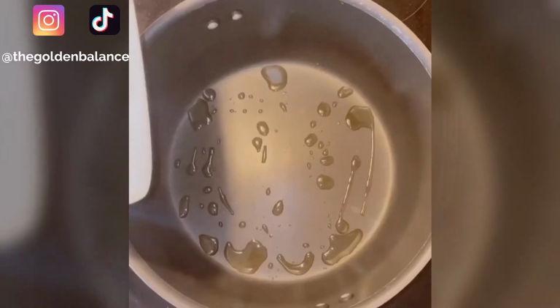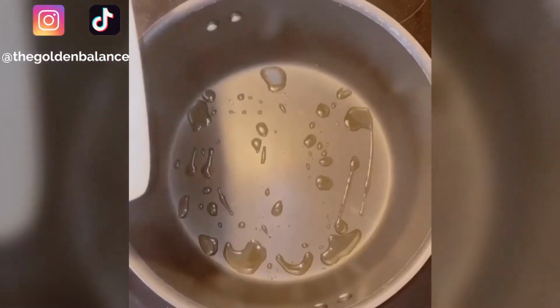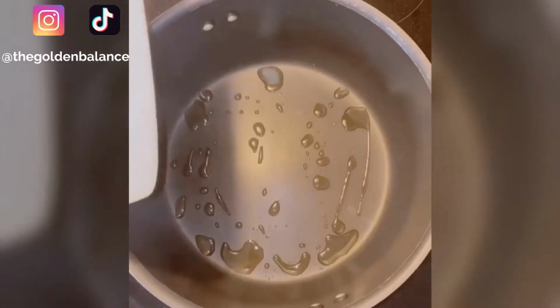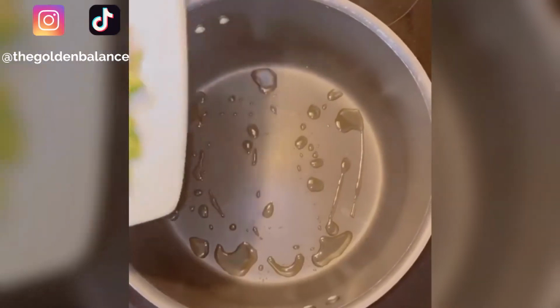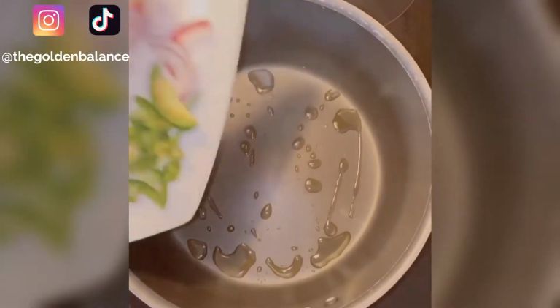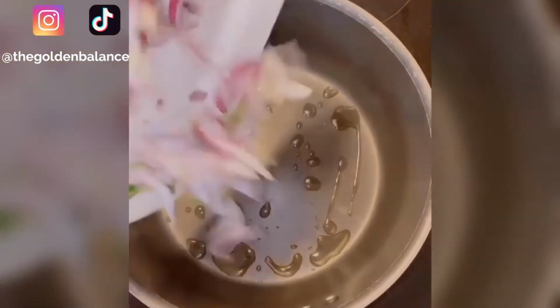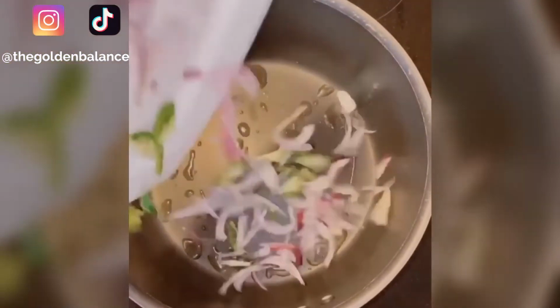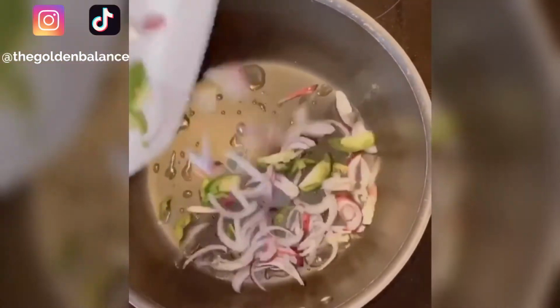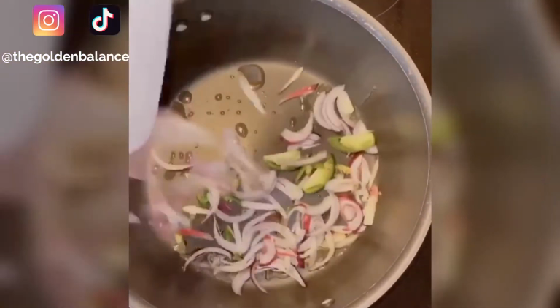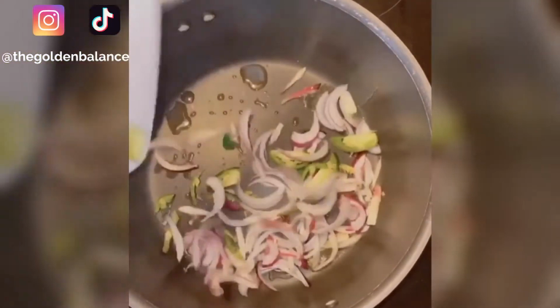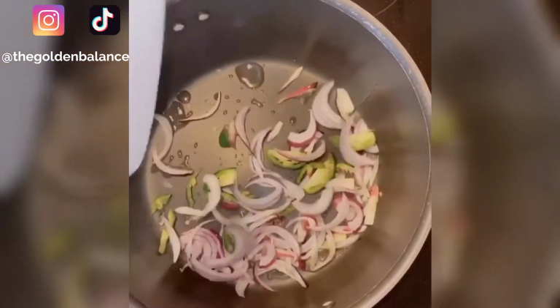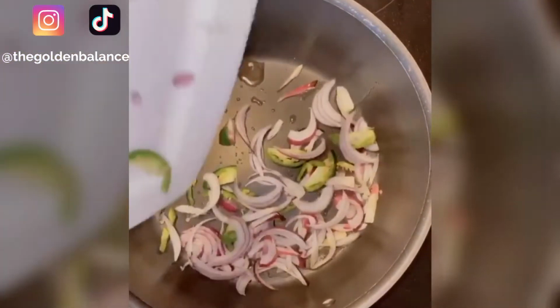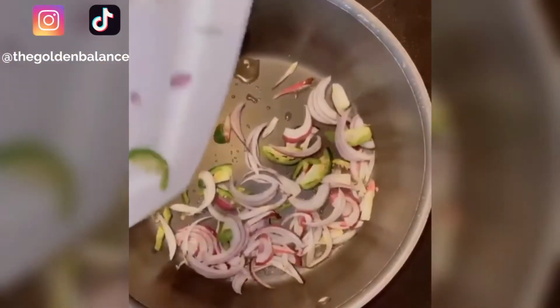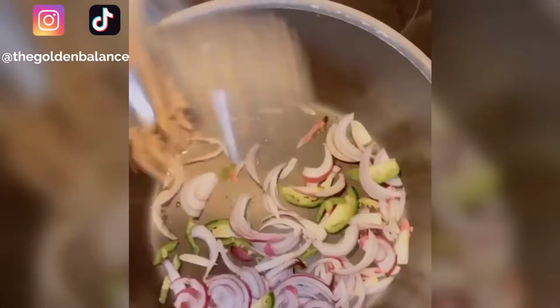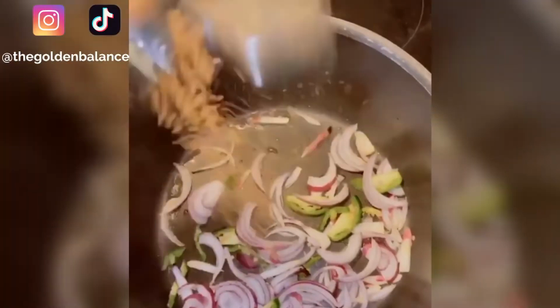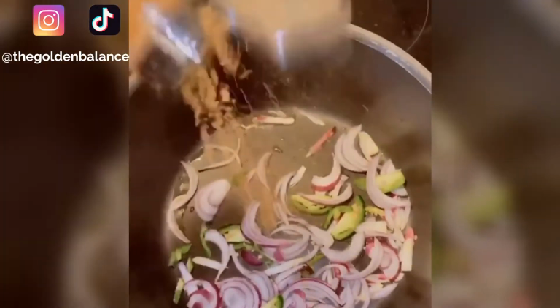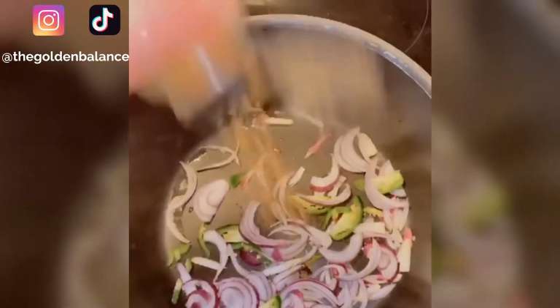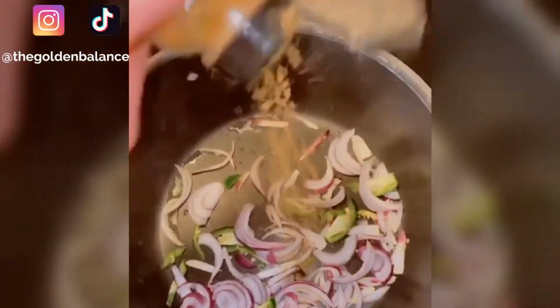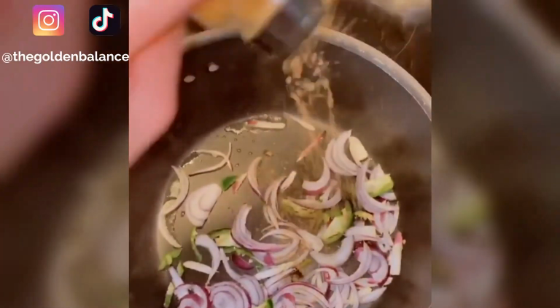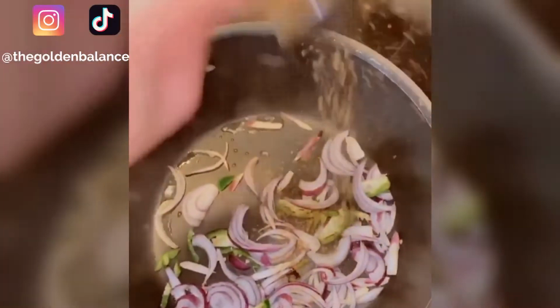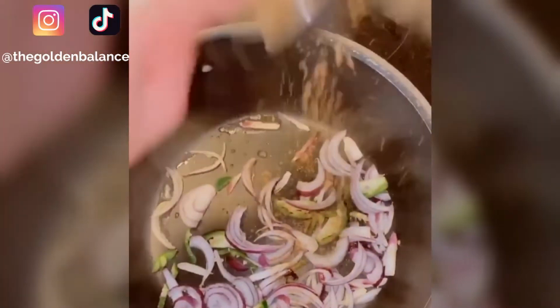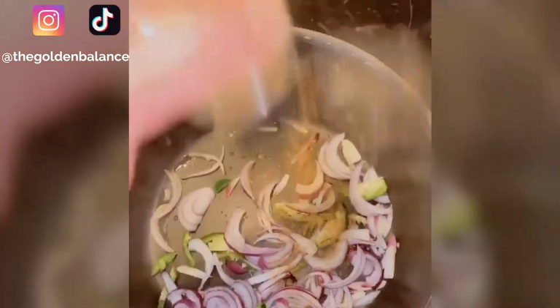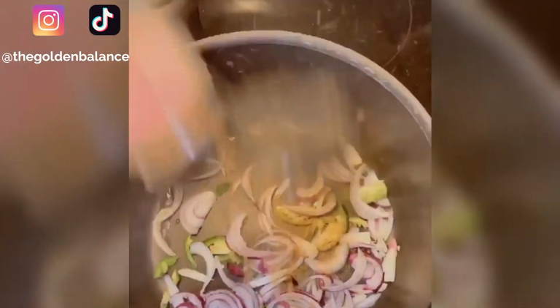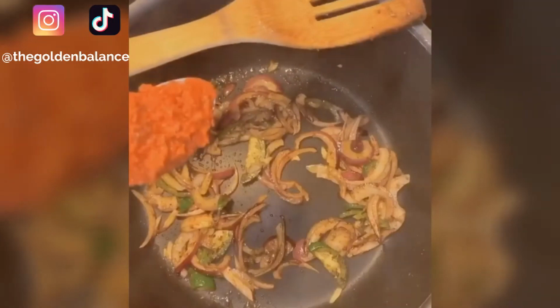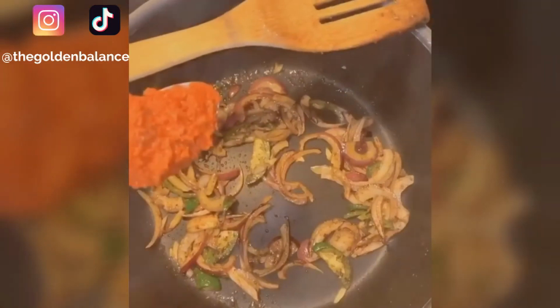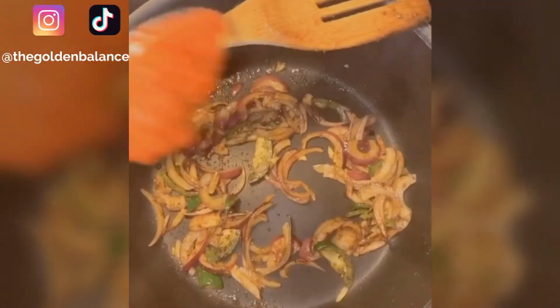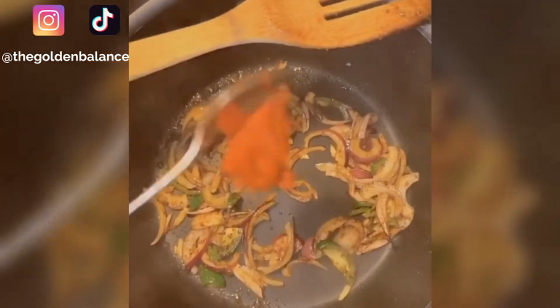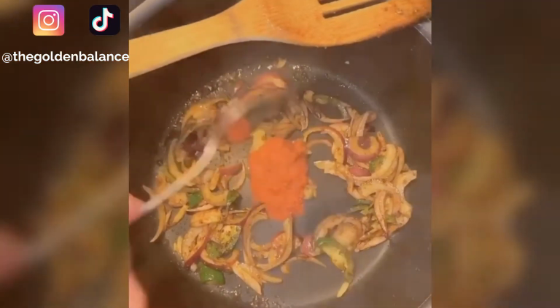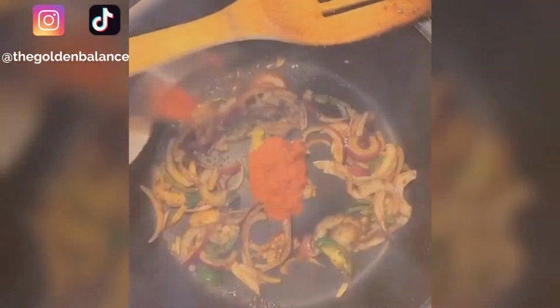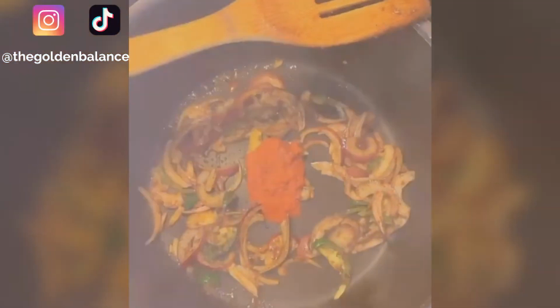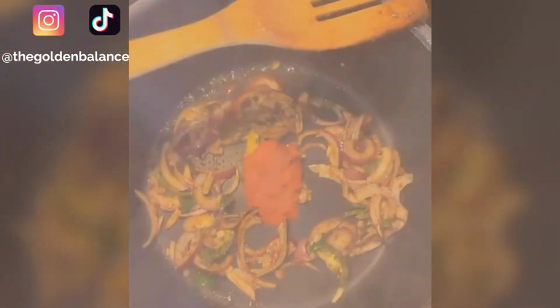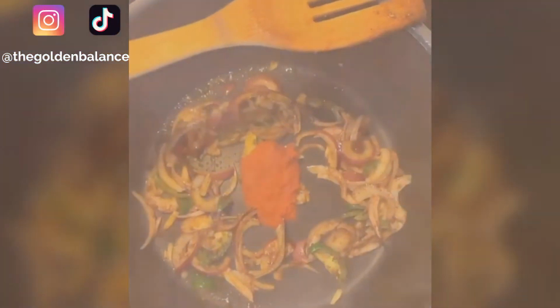Now in a separate pan start on another onion and jalapeño. Add a little bit more curry powder and a little bit more curry paste.